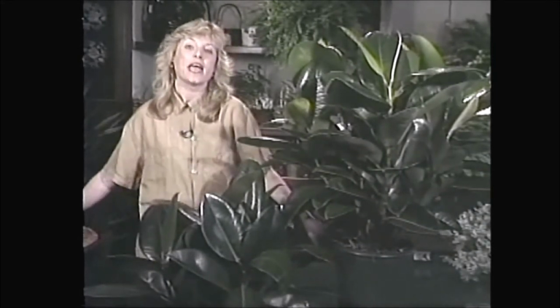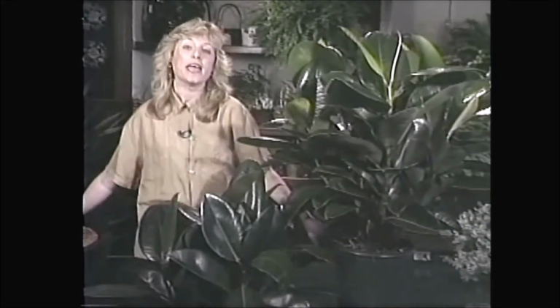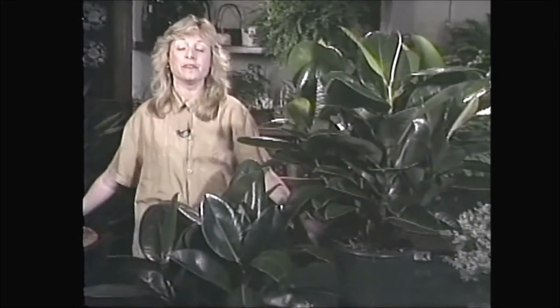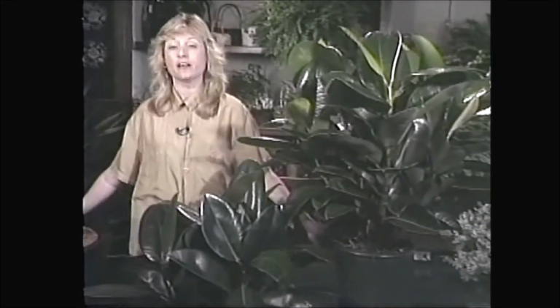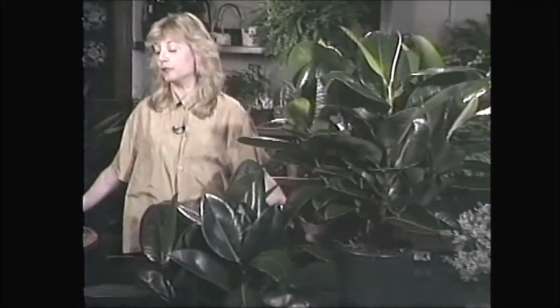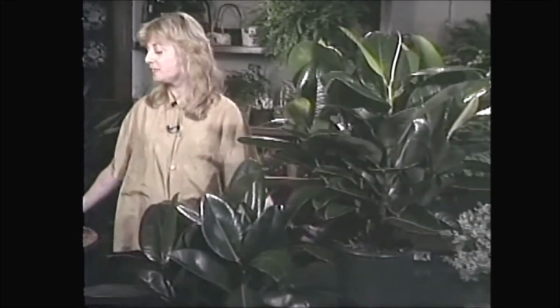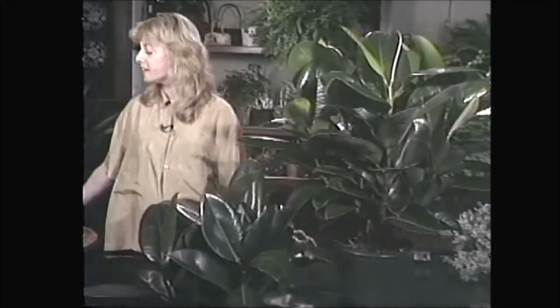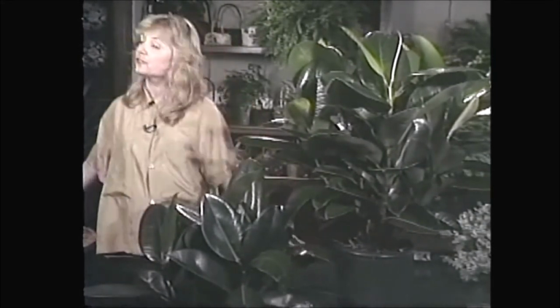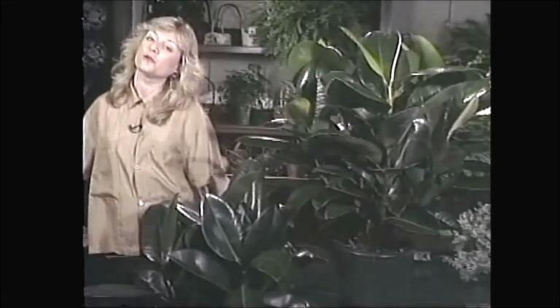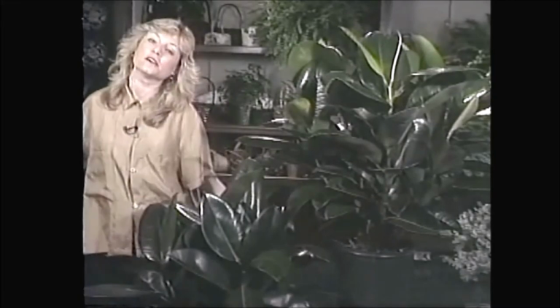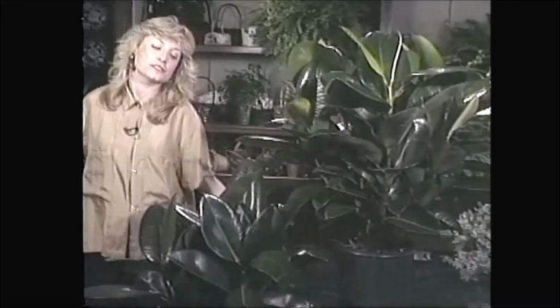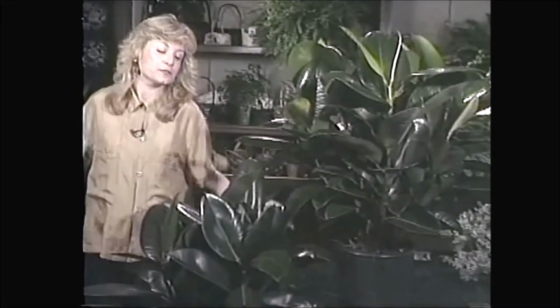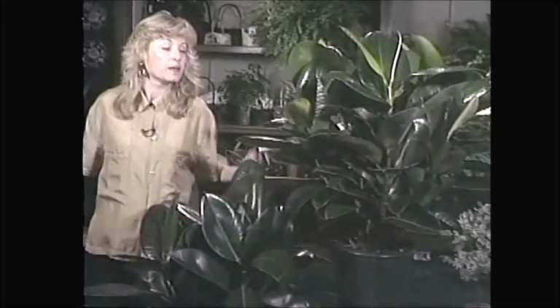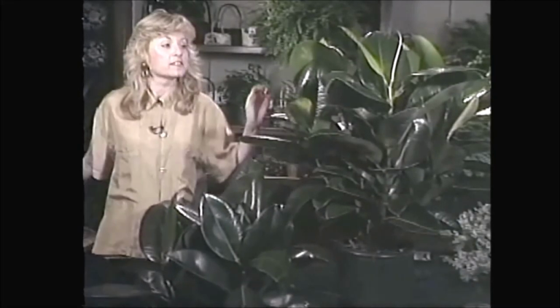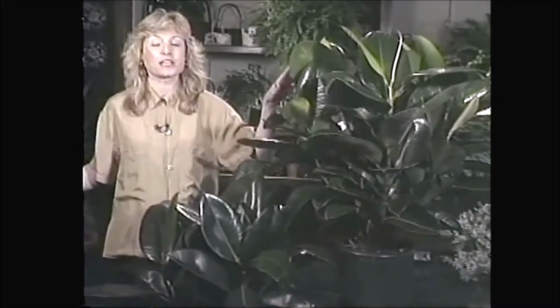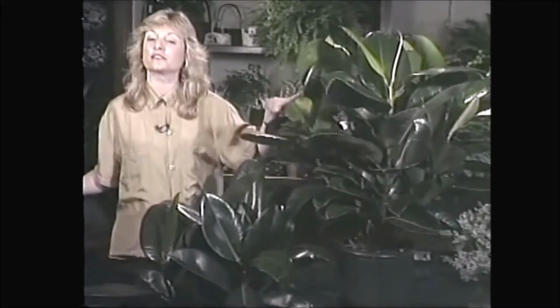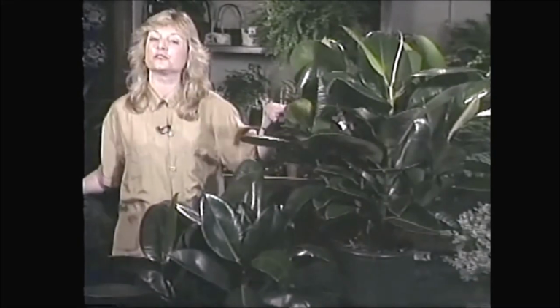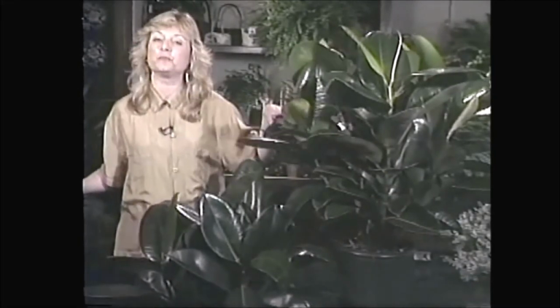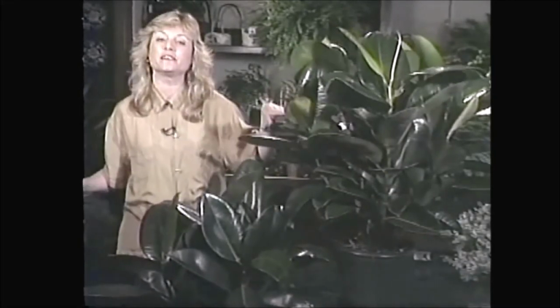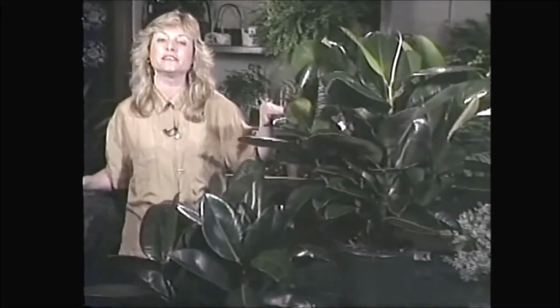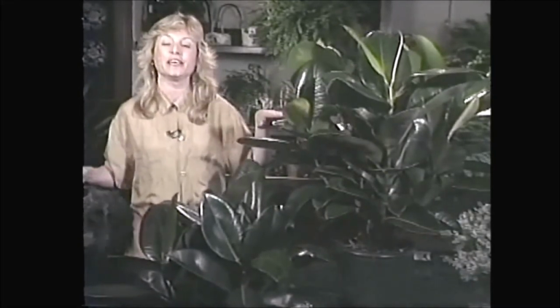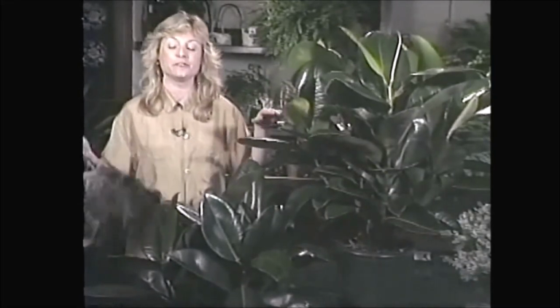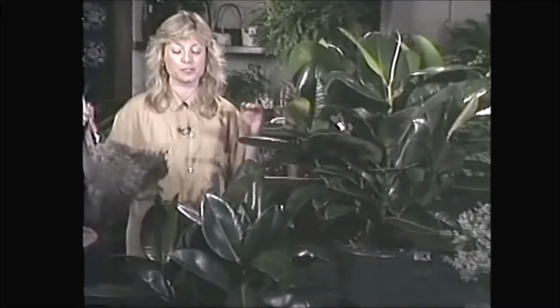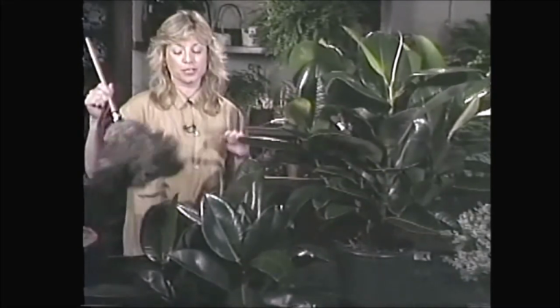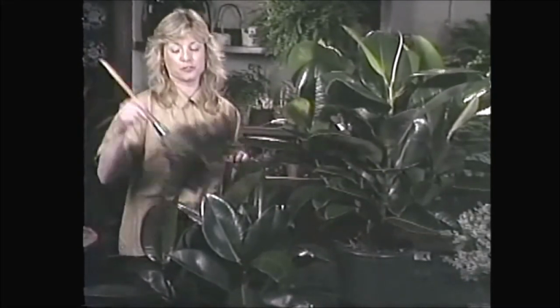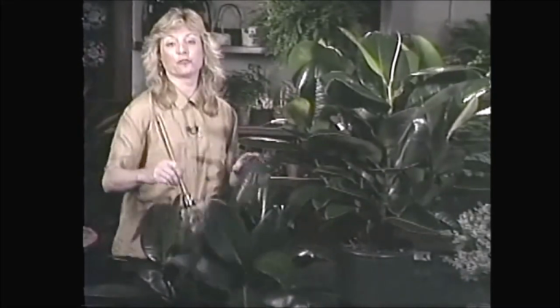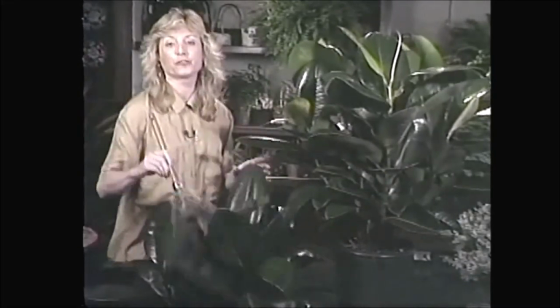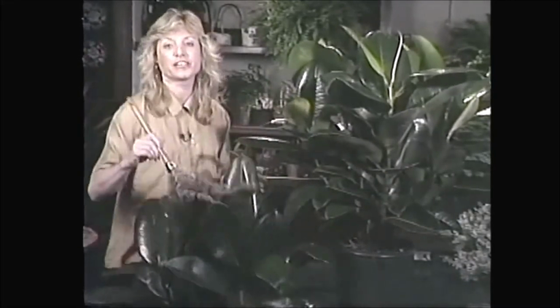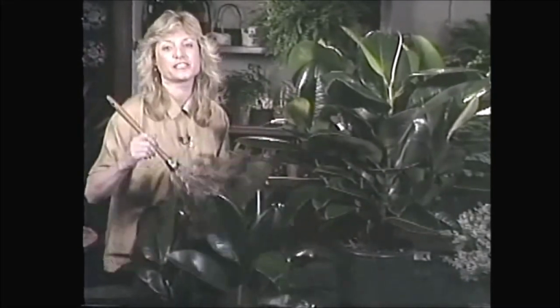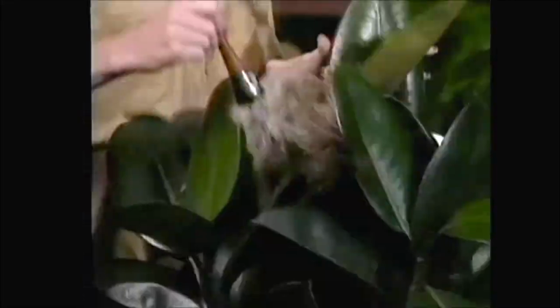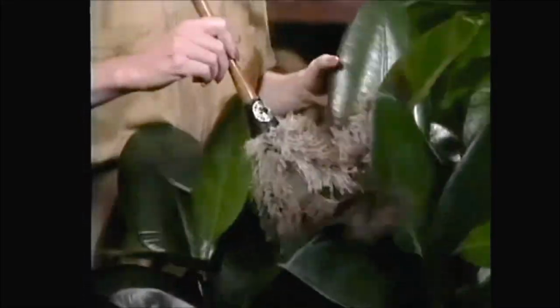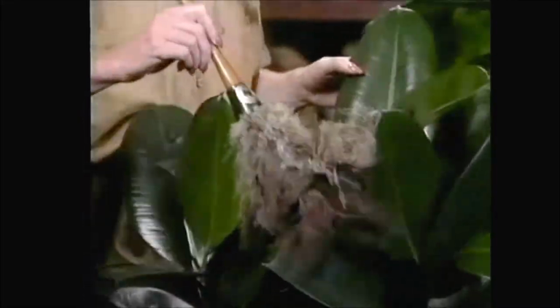And of course, it's got those big leaves — don't forget to dust them.